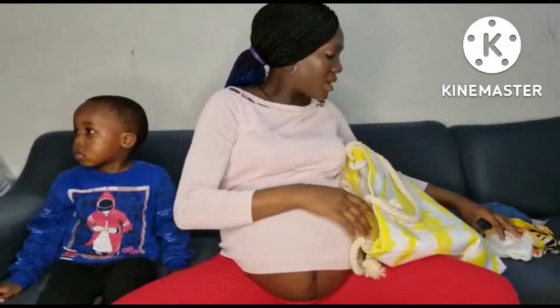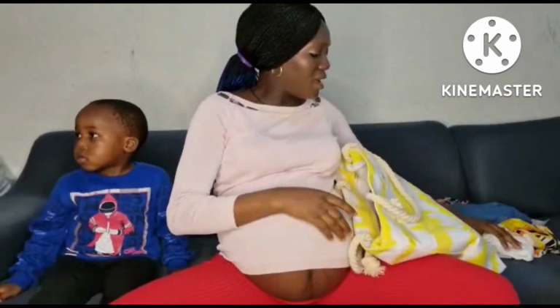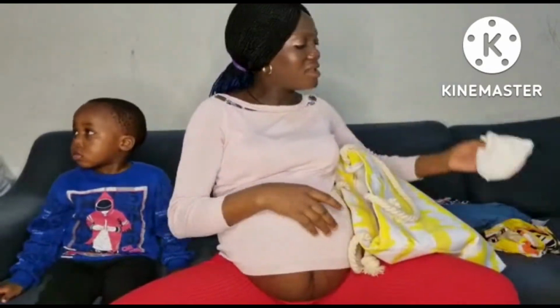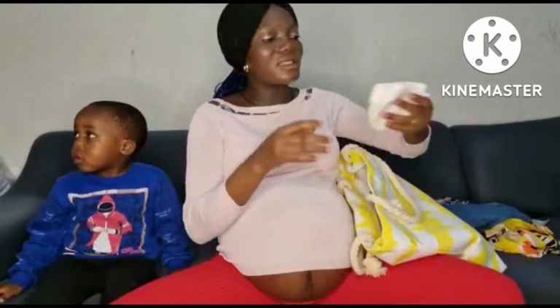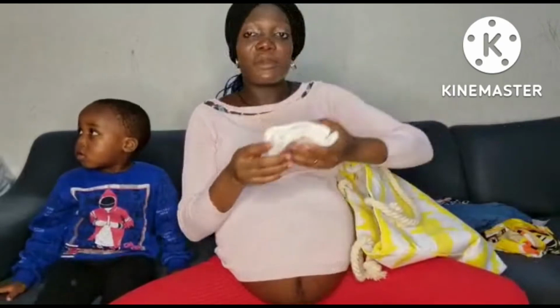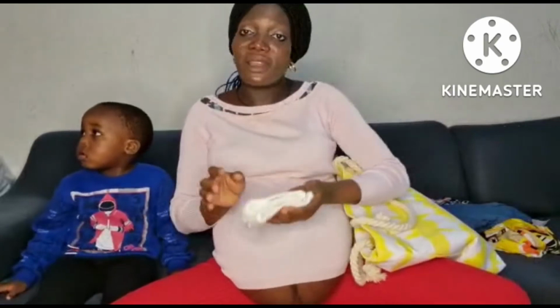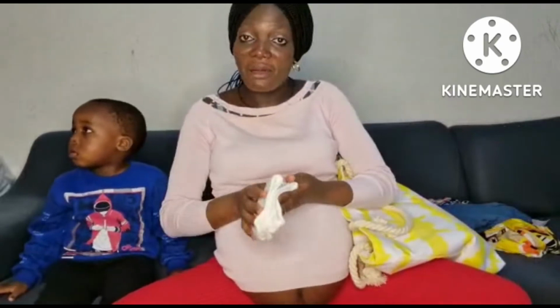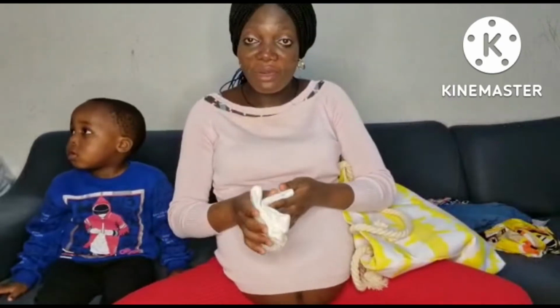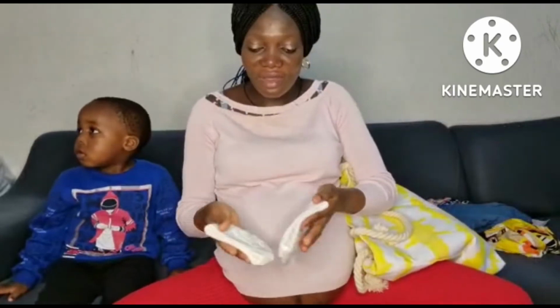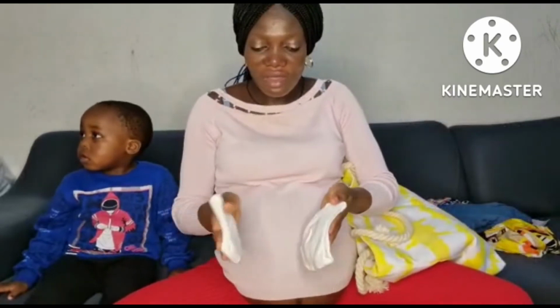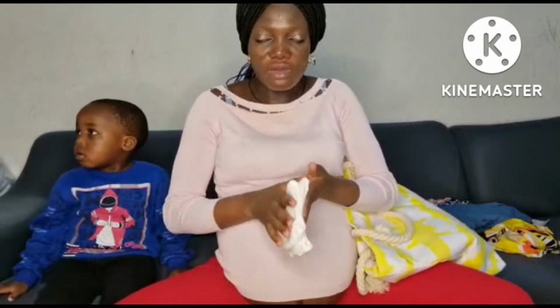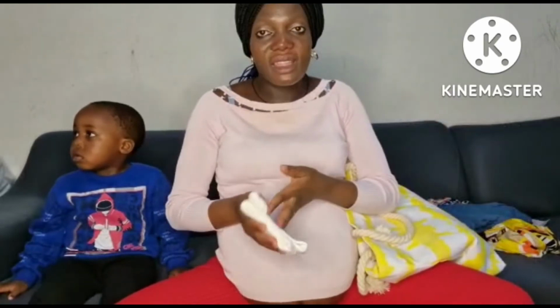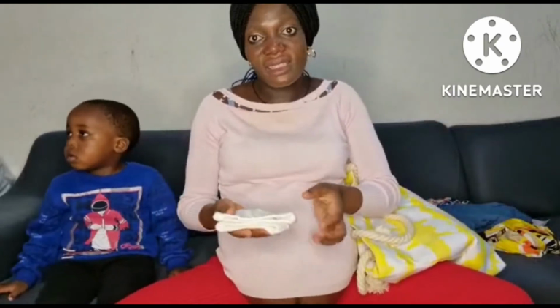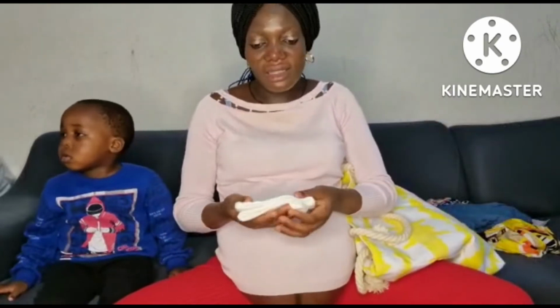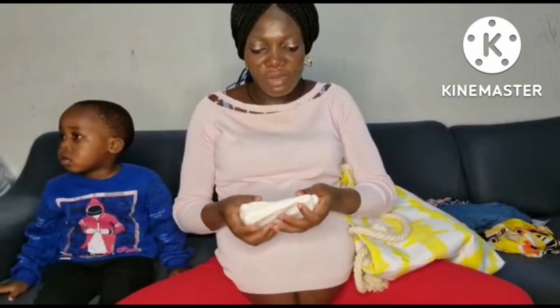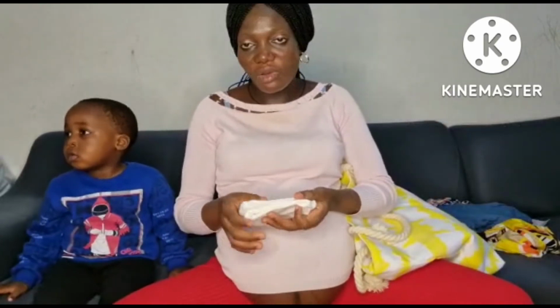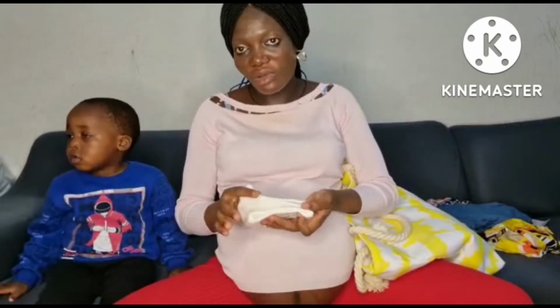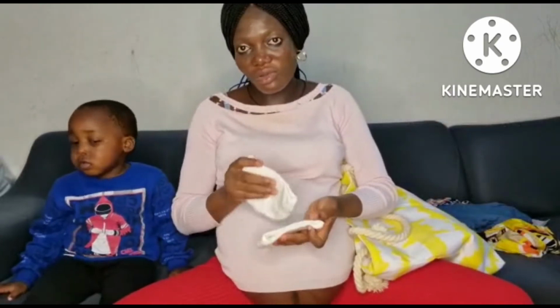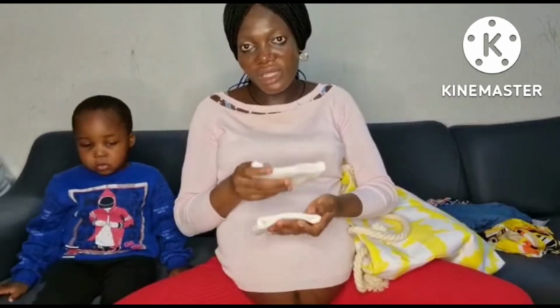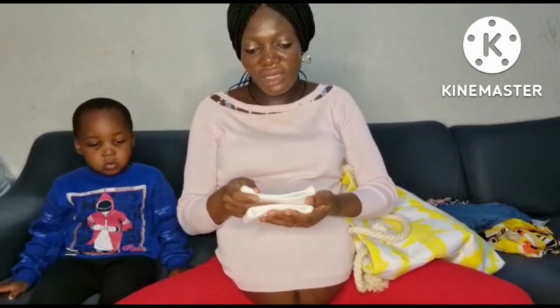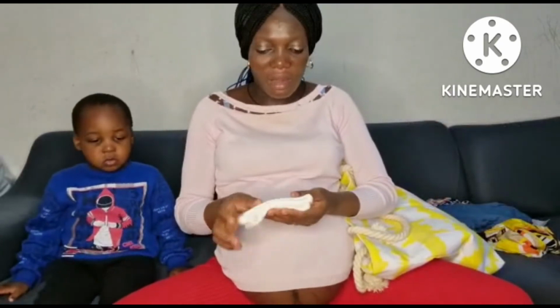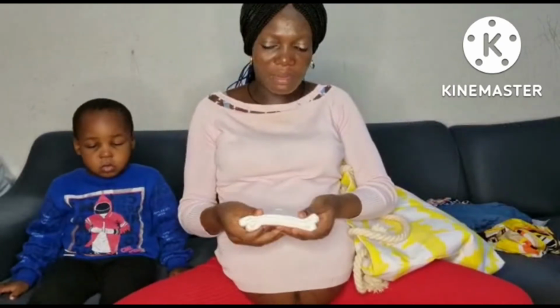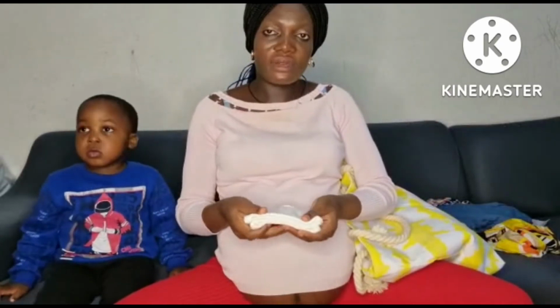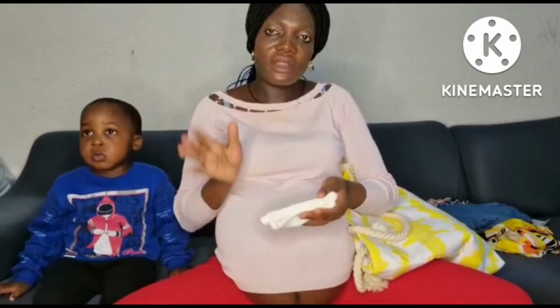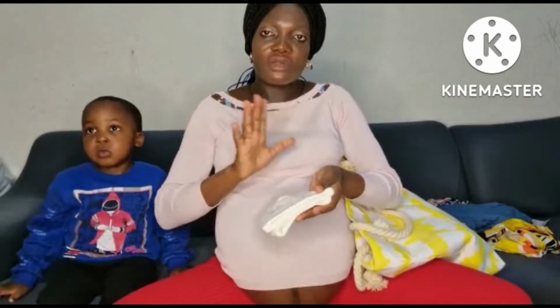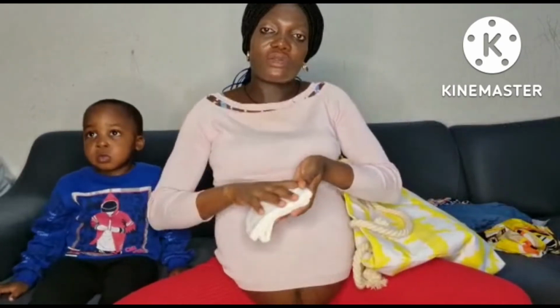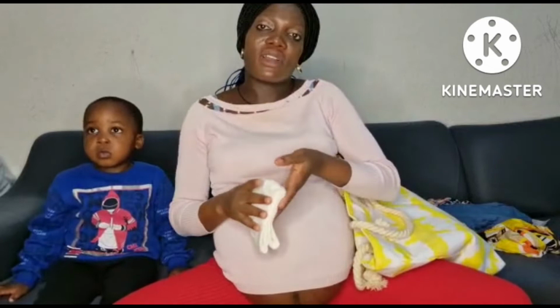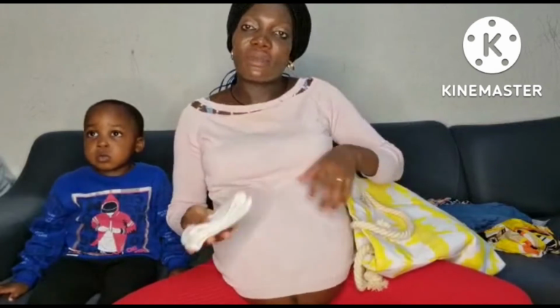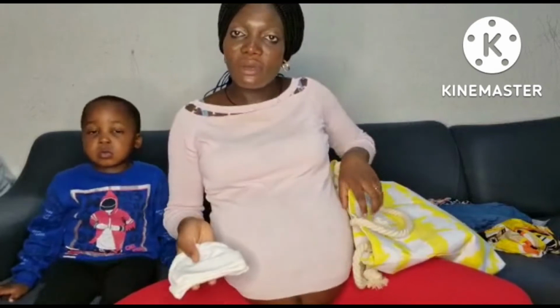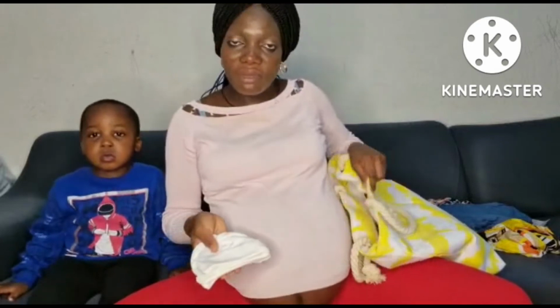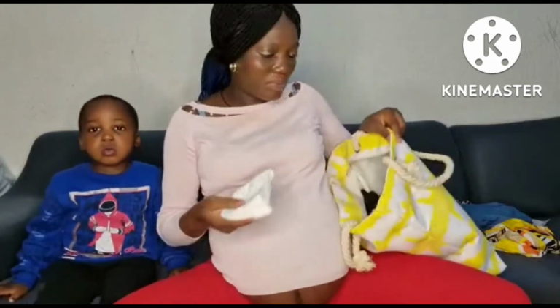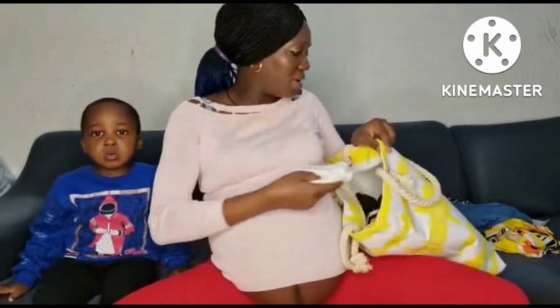And this is the baby cap. You know, it's a little bit cold right now, so we need a cap to cover the baby's head.